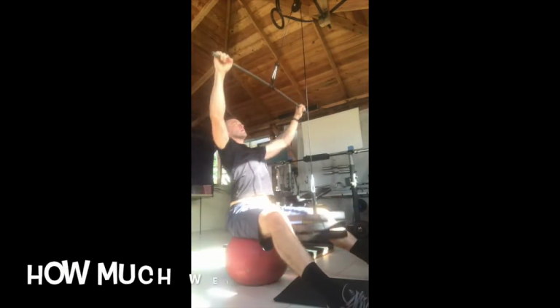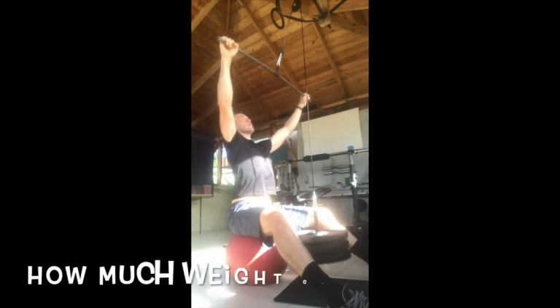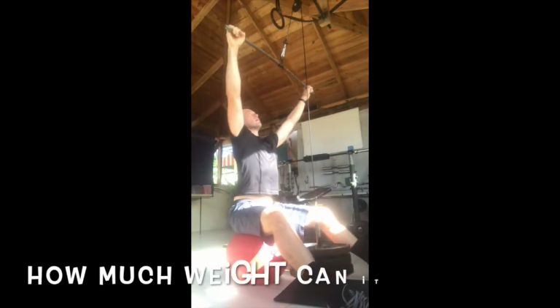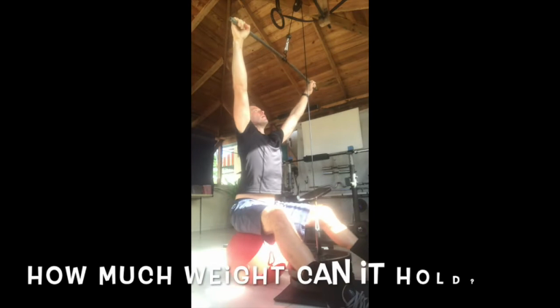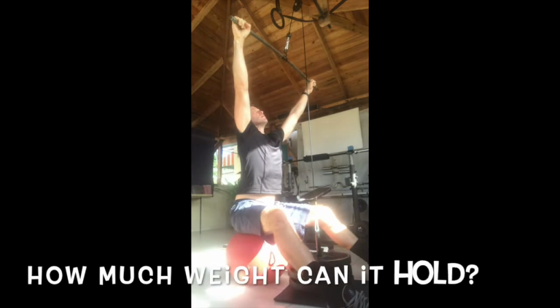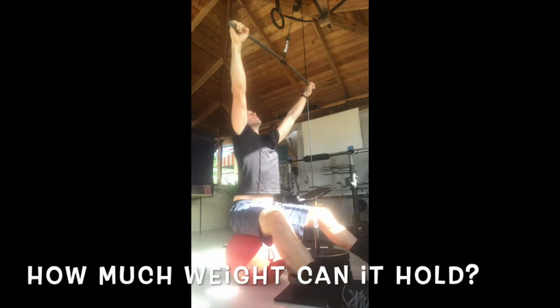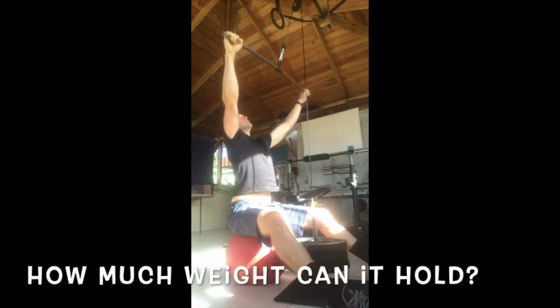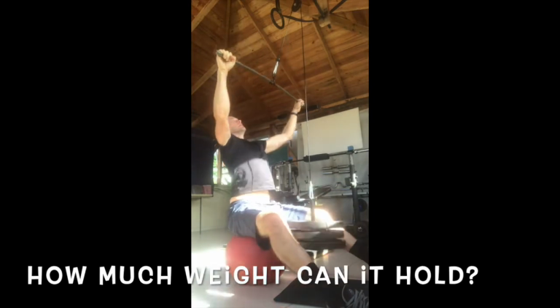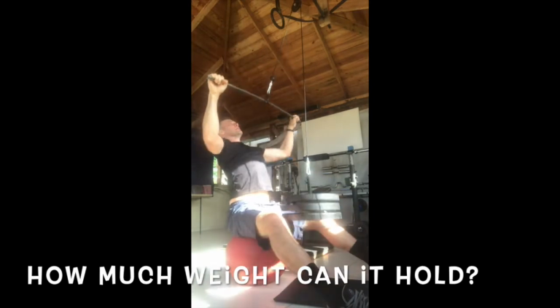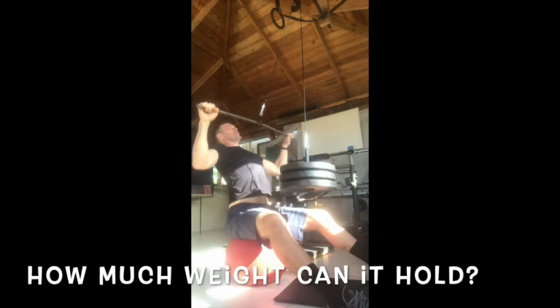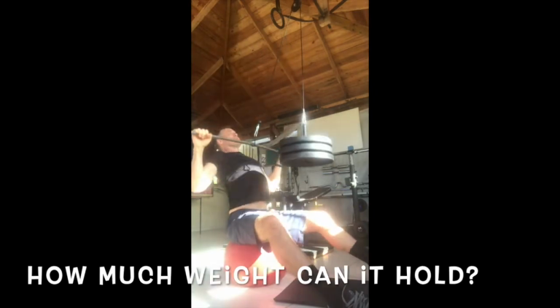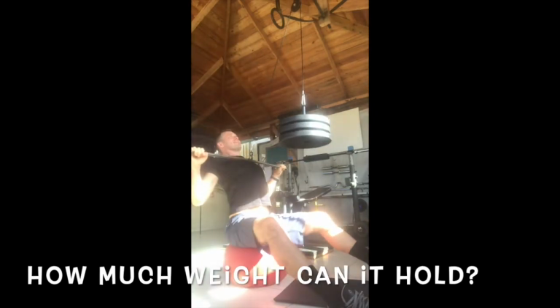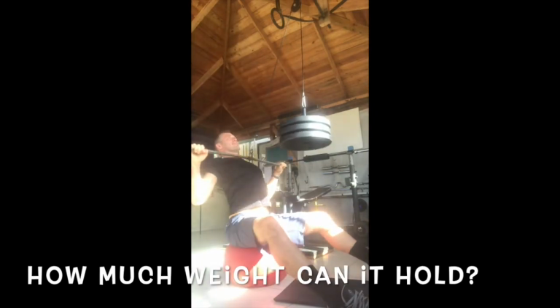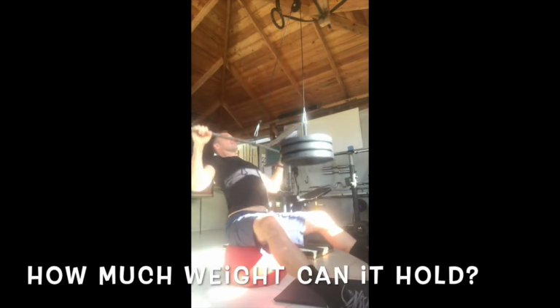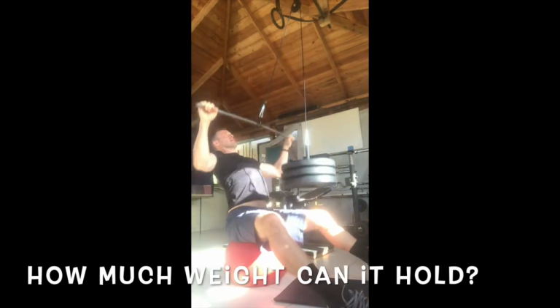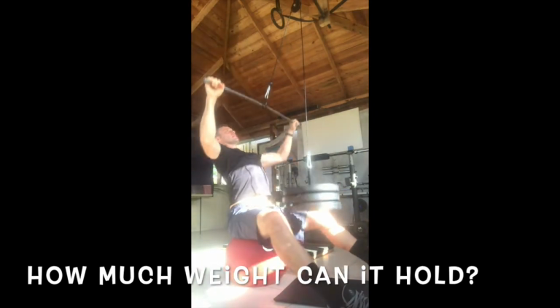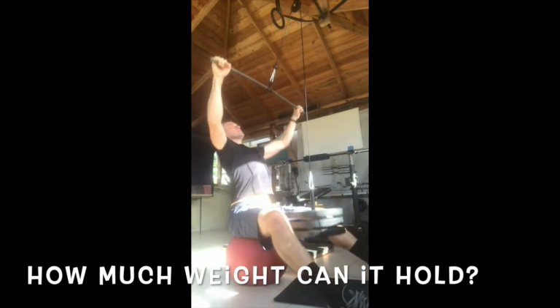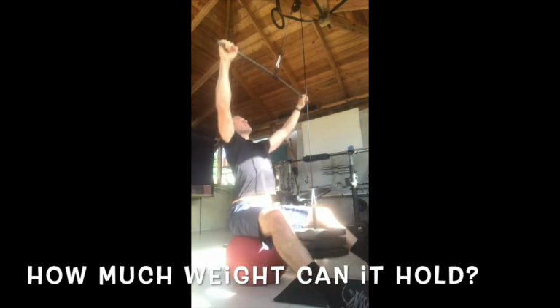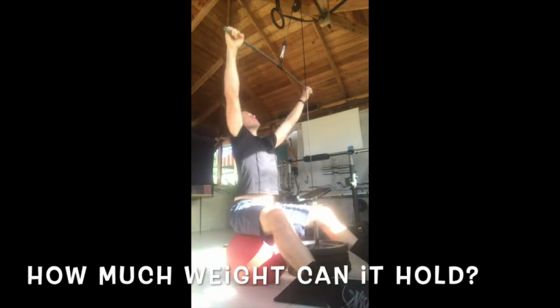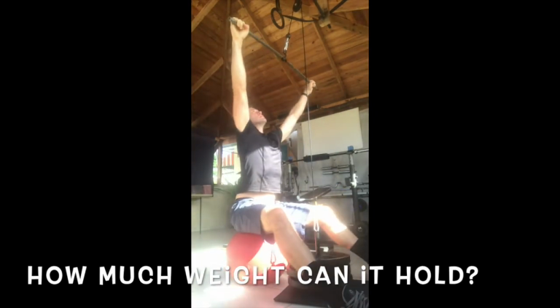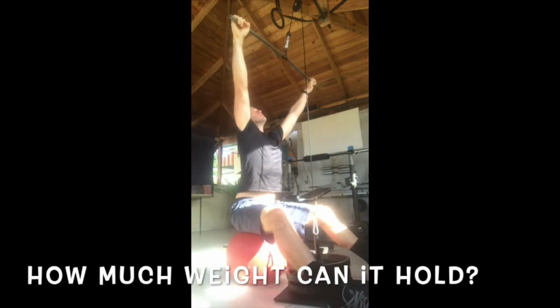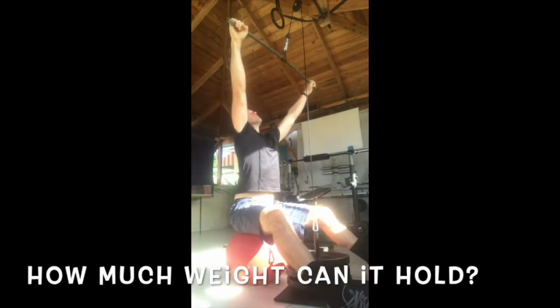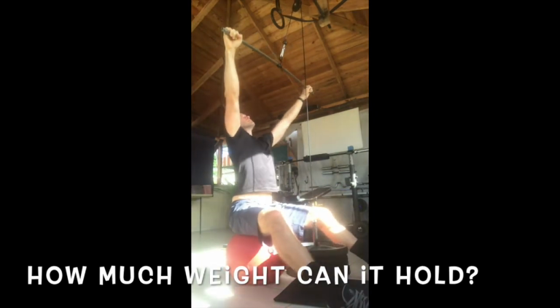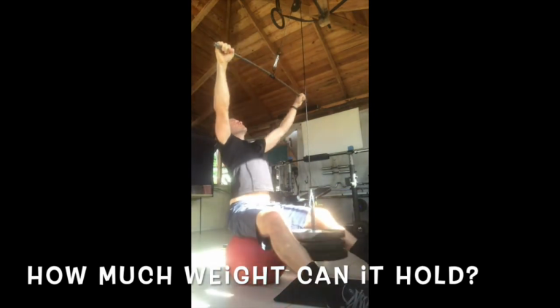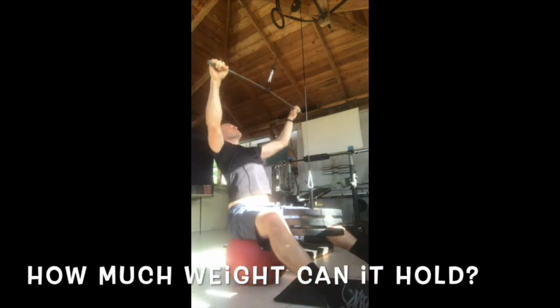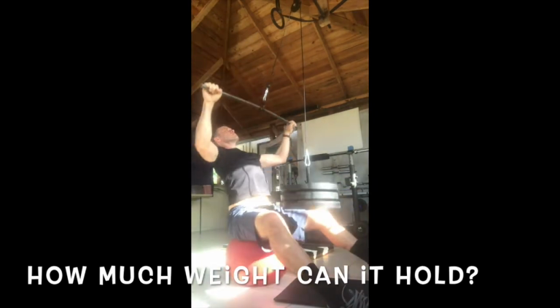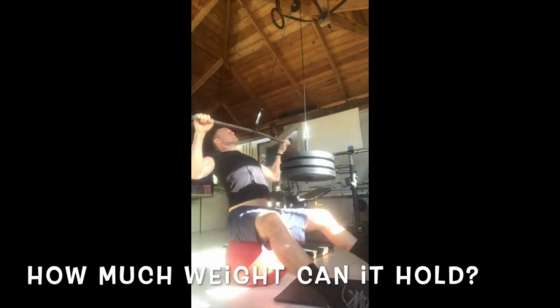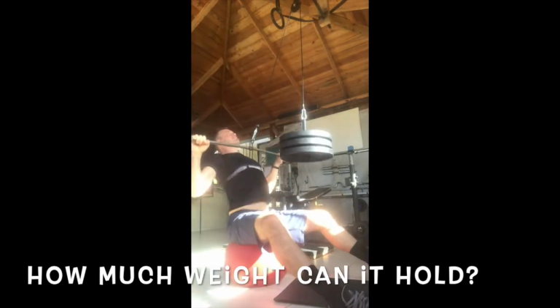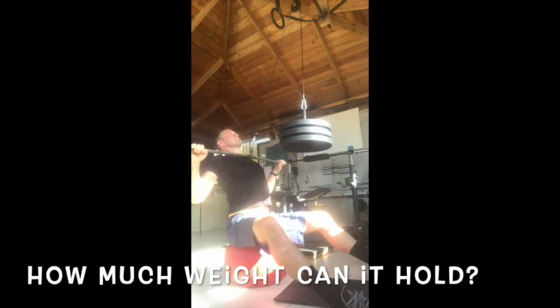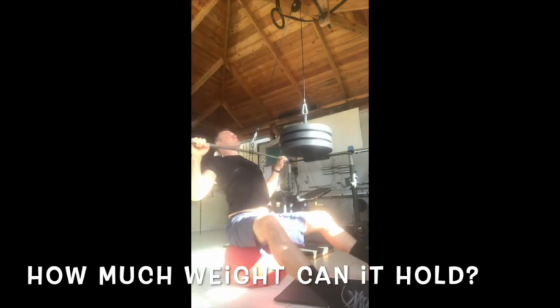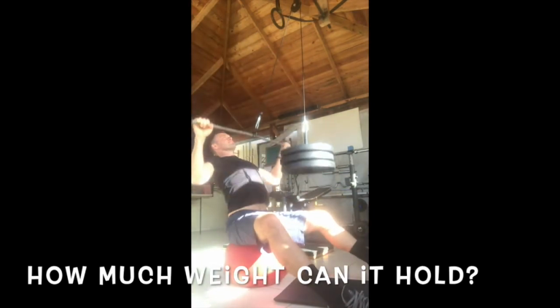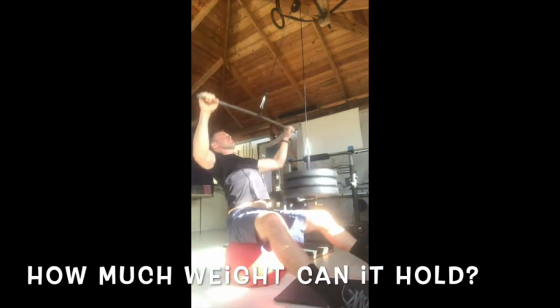In this clip I have 110 lbs on the loading pin and it held up fine.